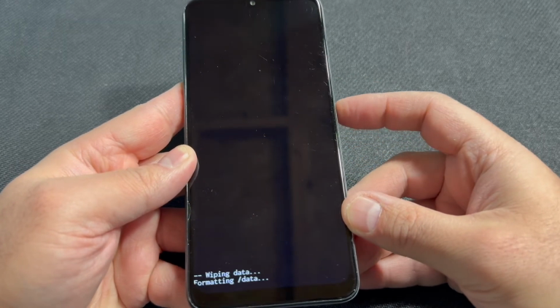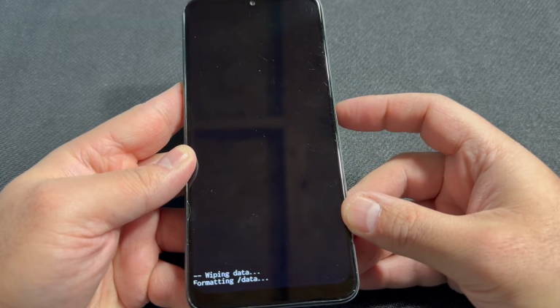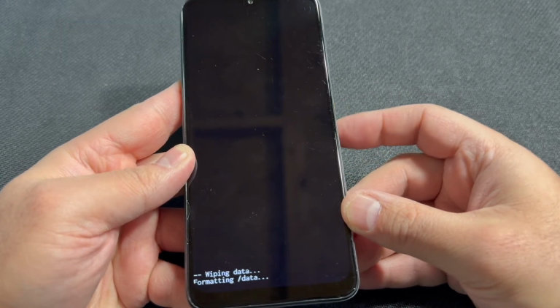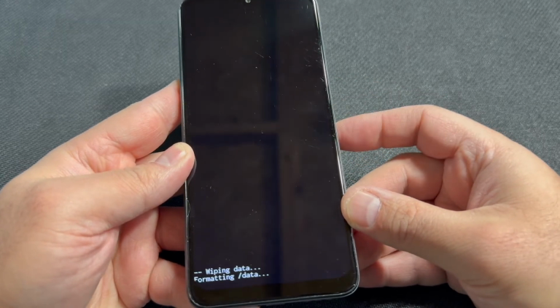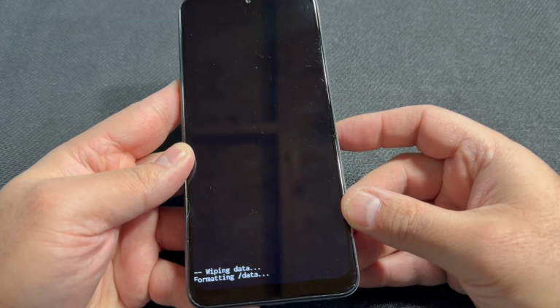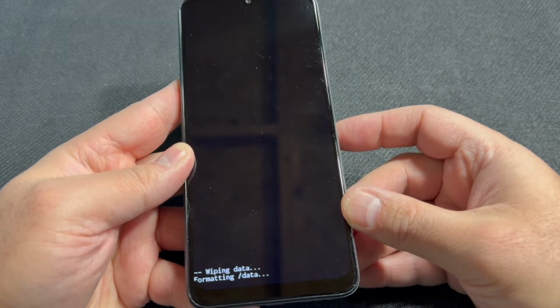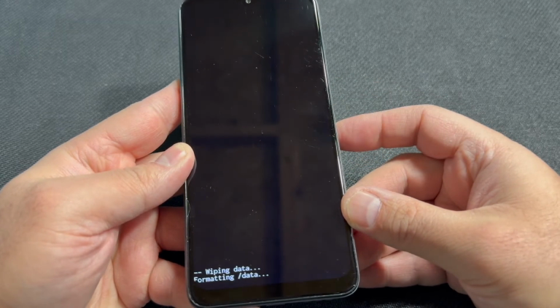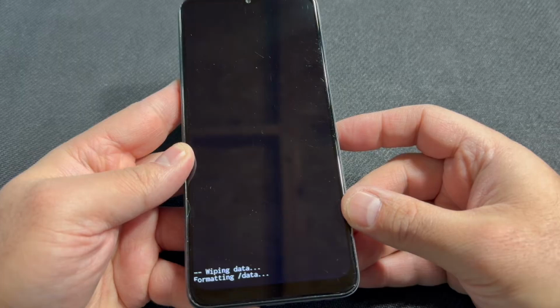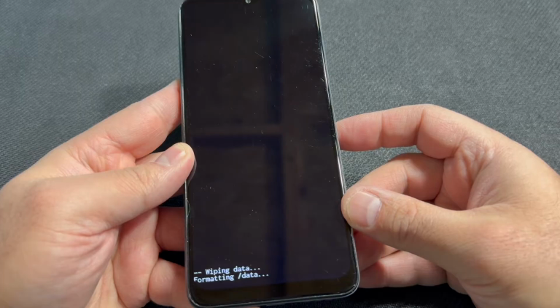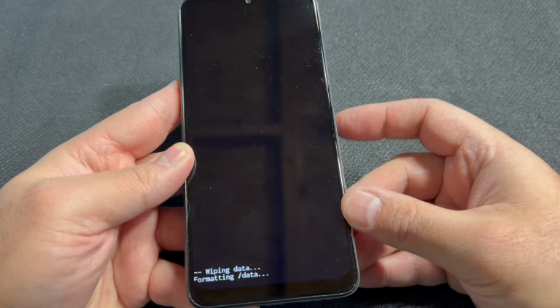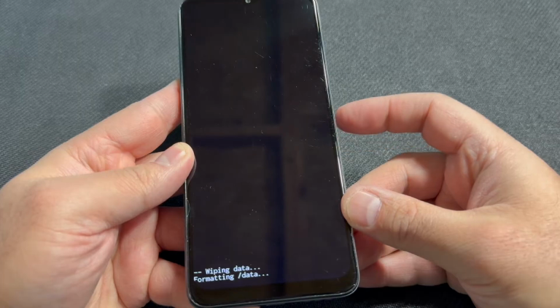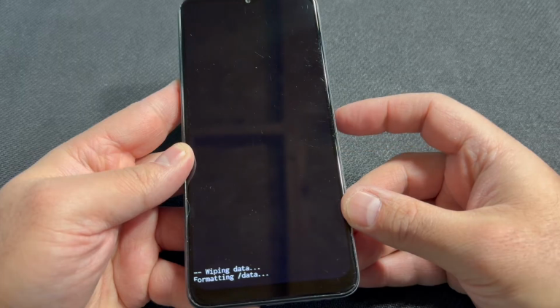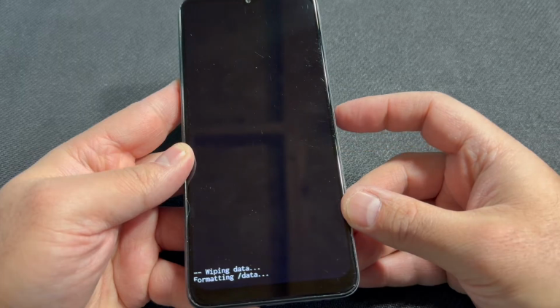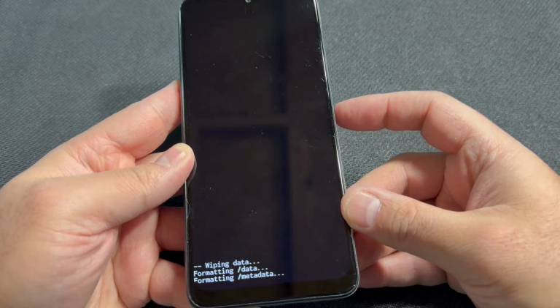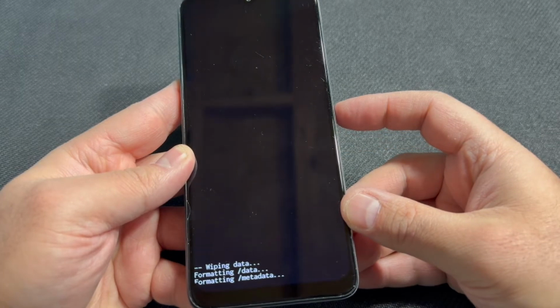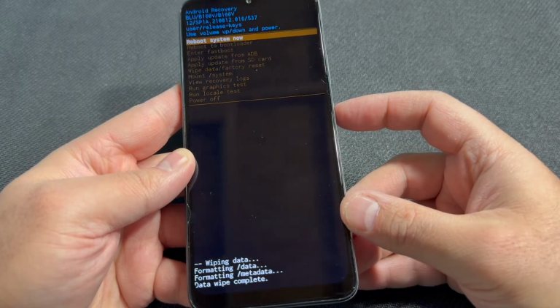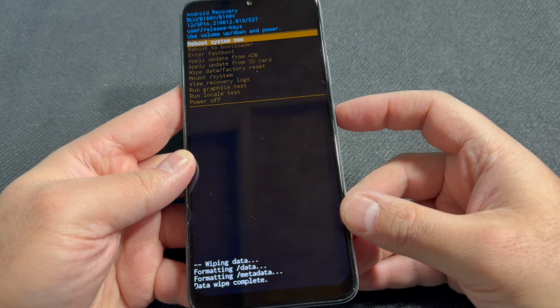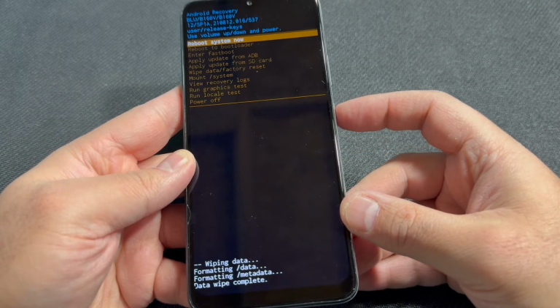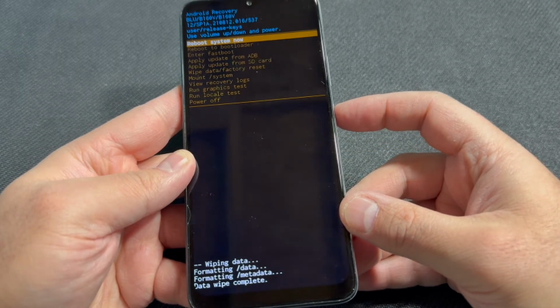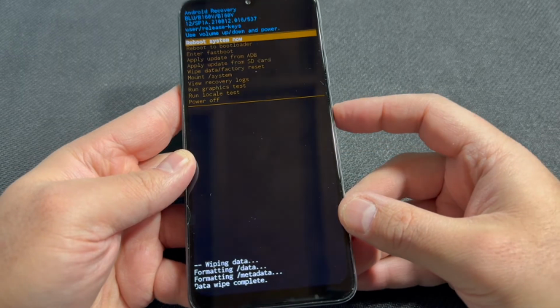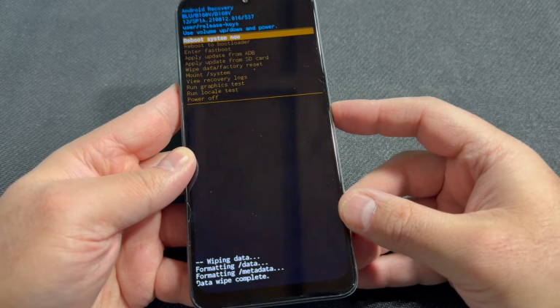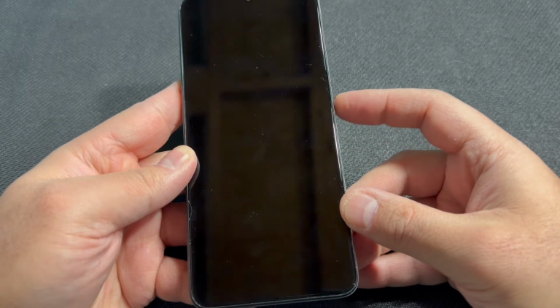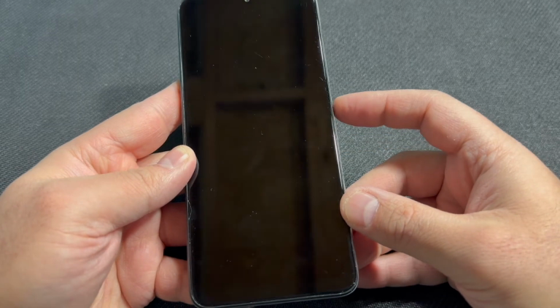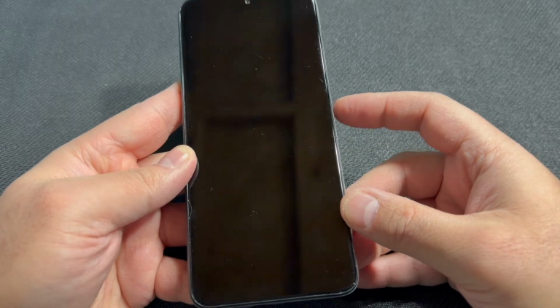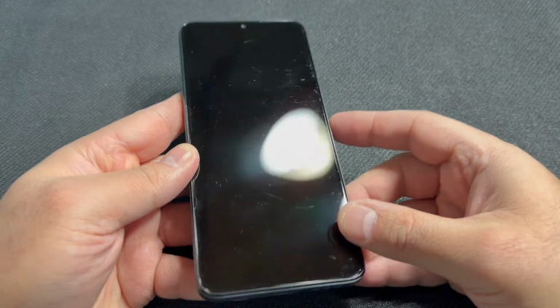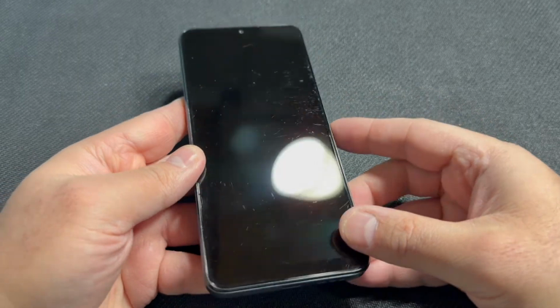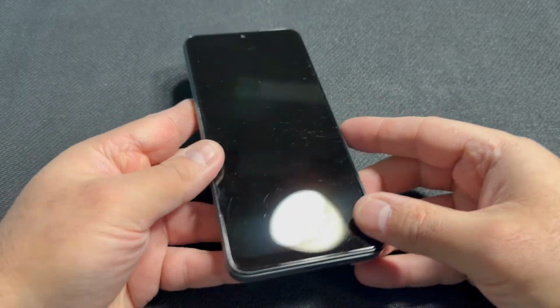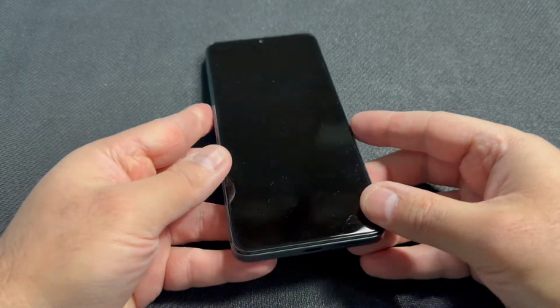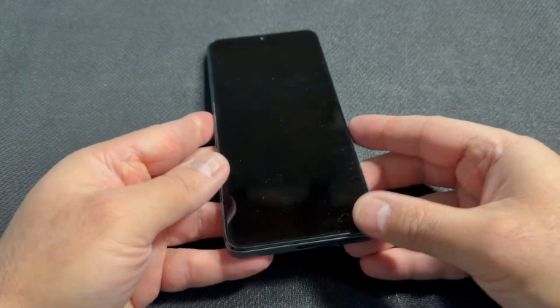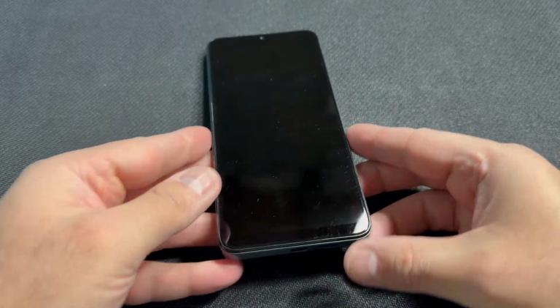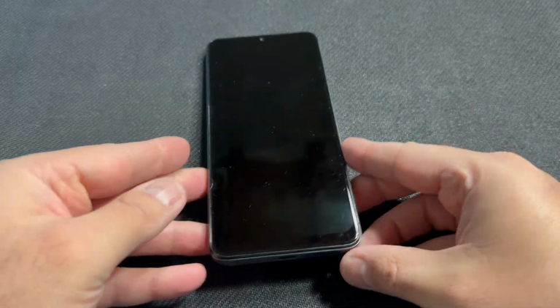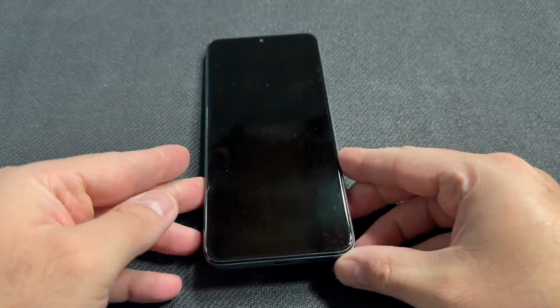It's going to wipe and format everything on the device. Once that is done, you can go ahead and restart your phone.